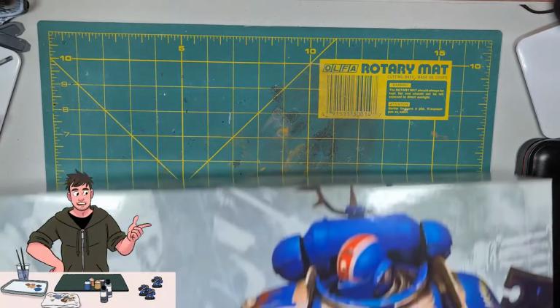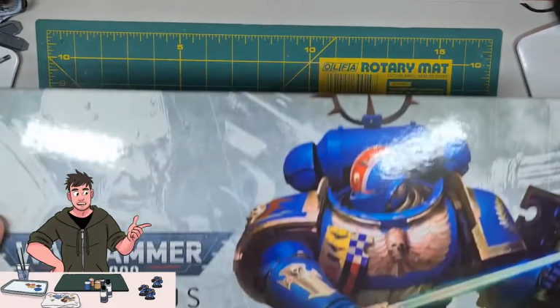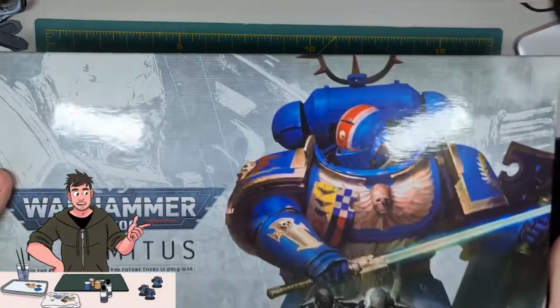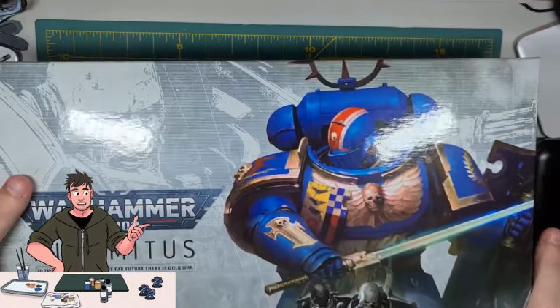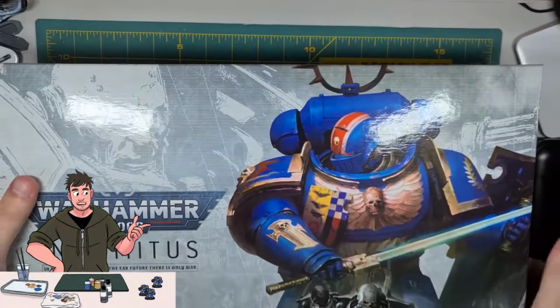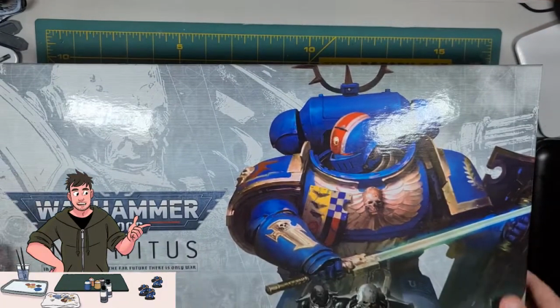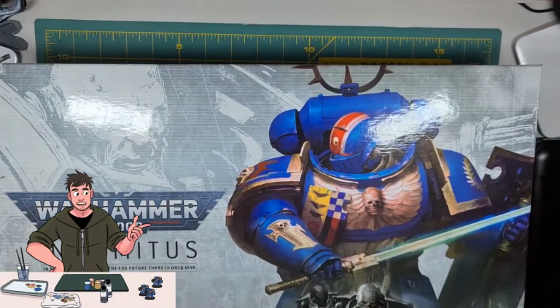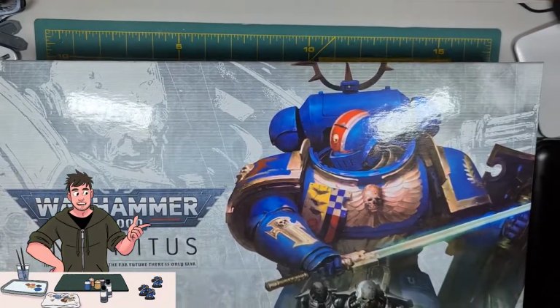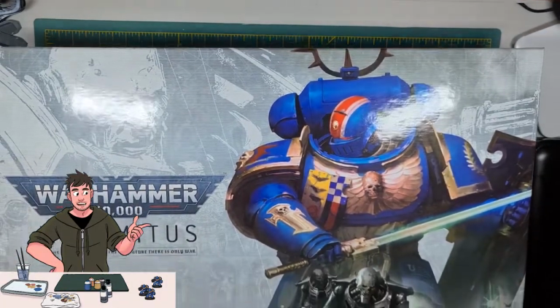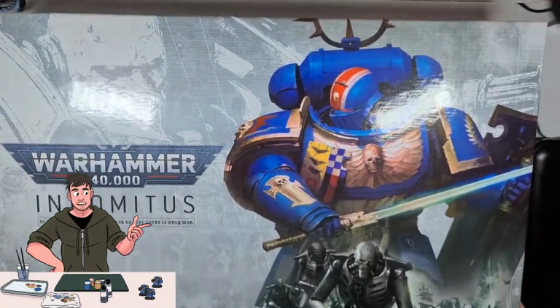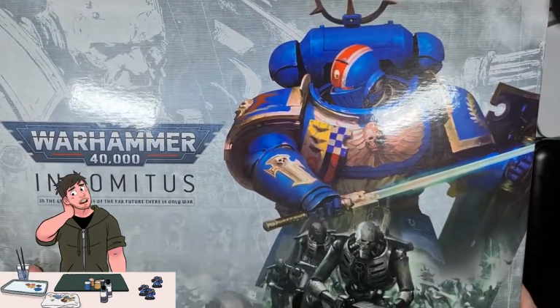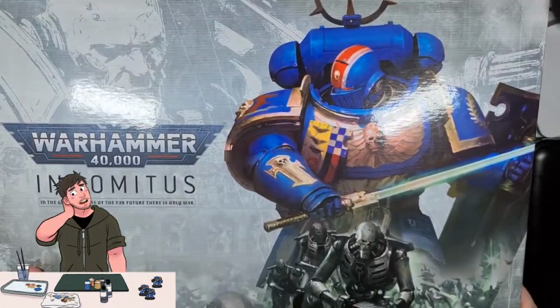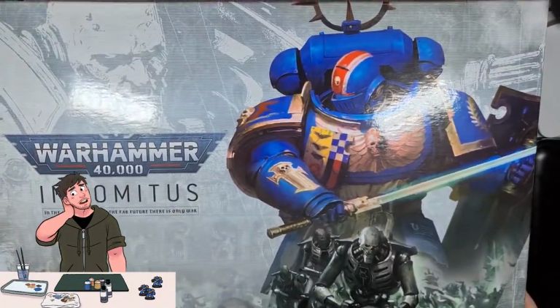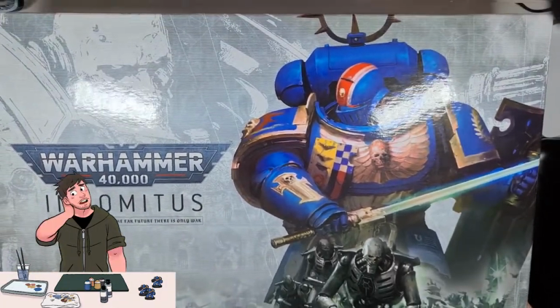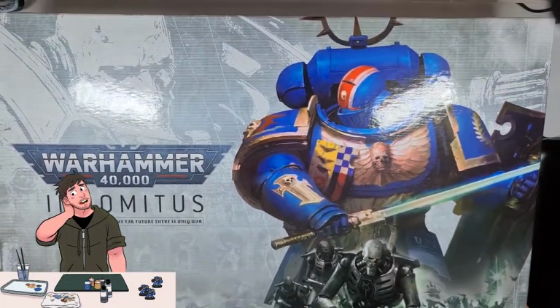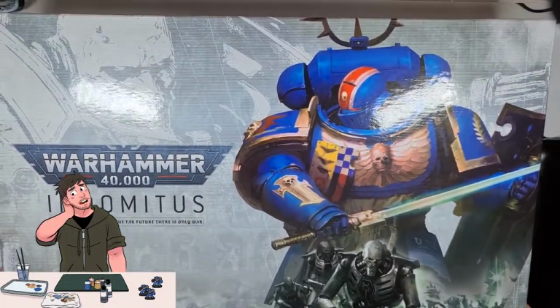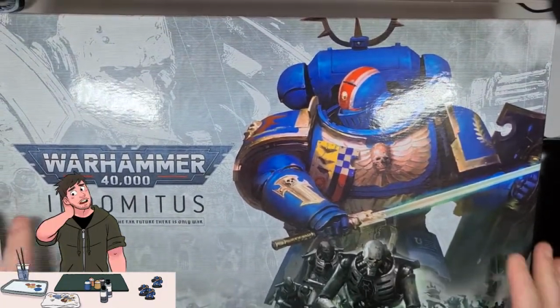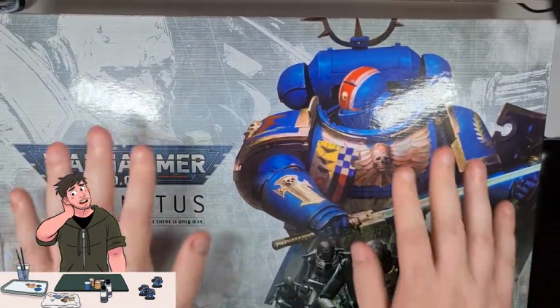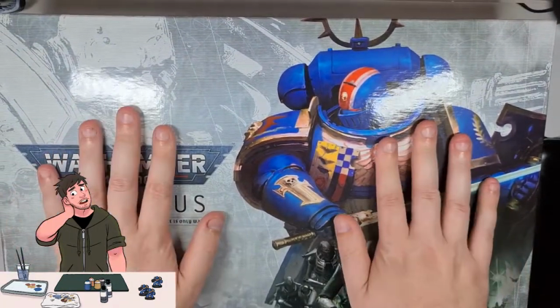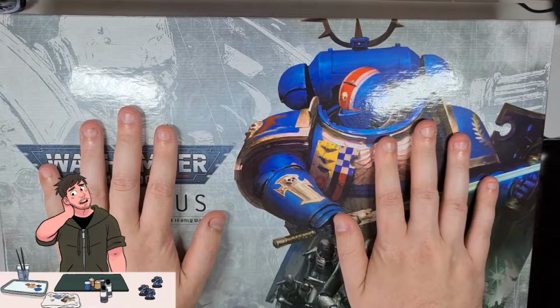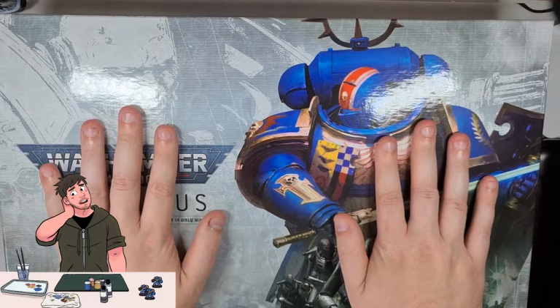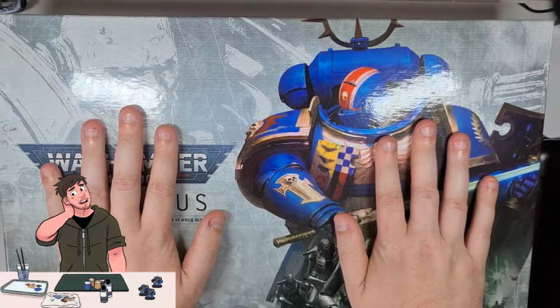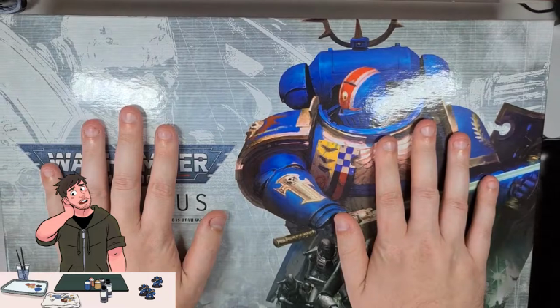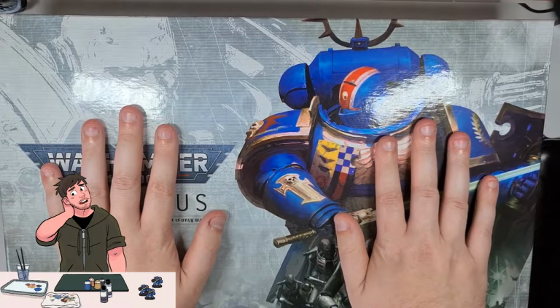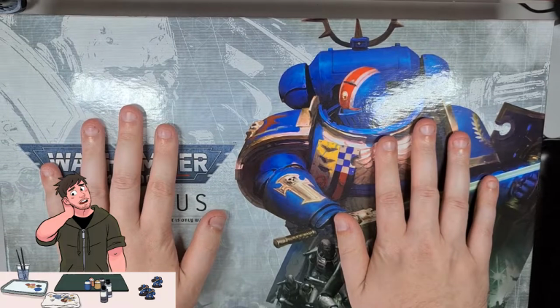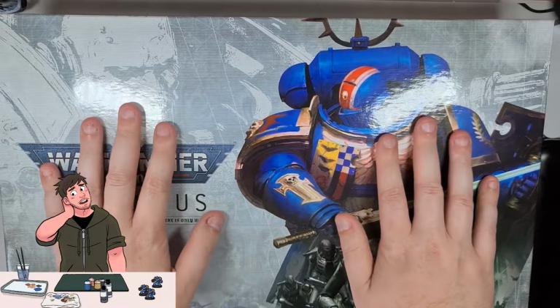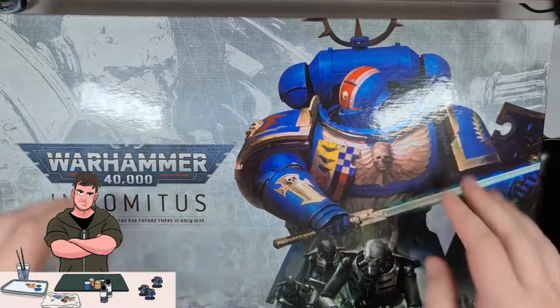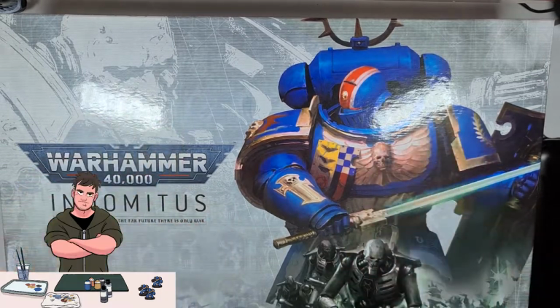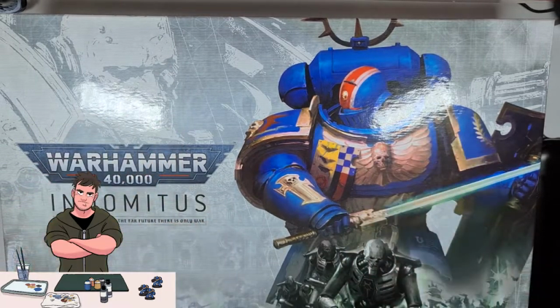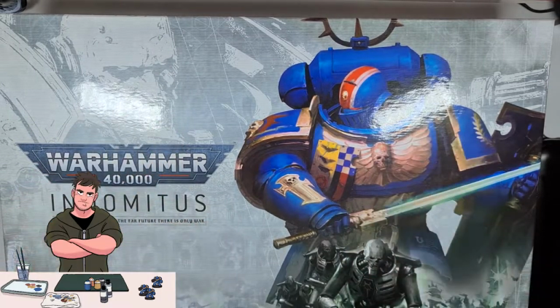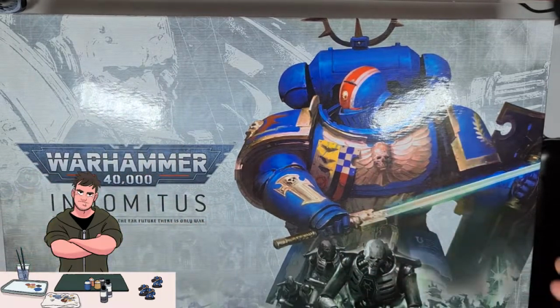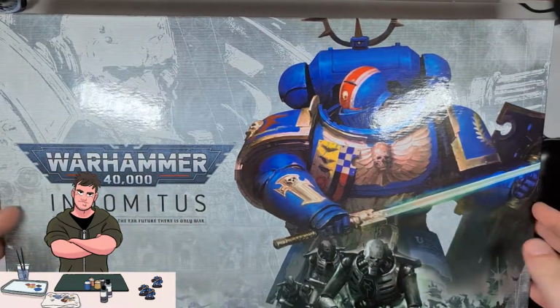Let me just set this monster down. It's going to be hard to get this all in frame as it's the same size as my desk, and goodness knows why it's so heavy.